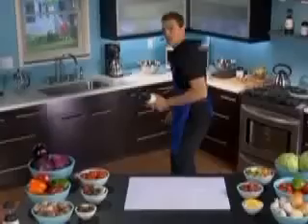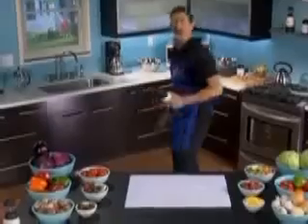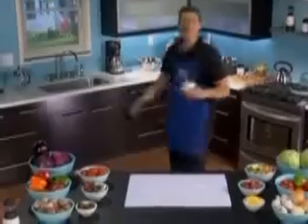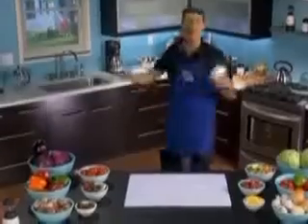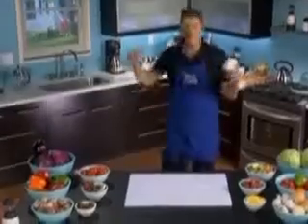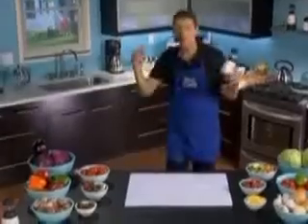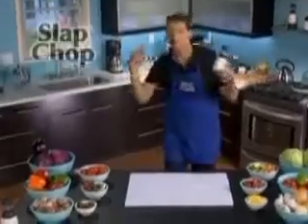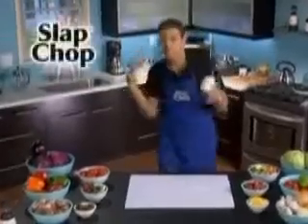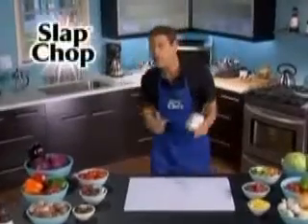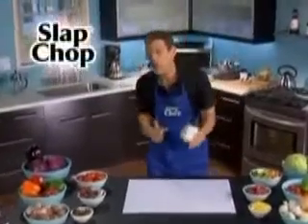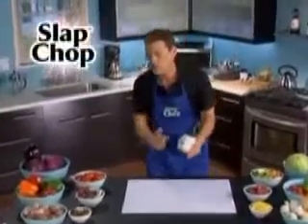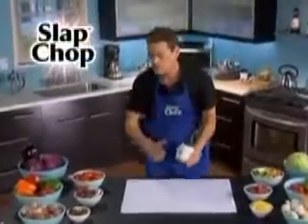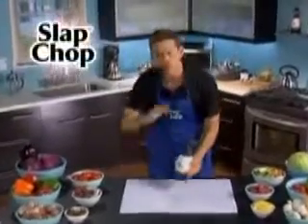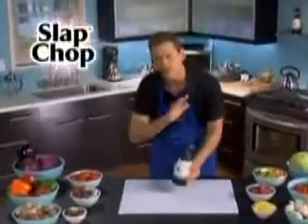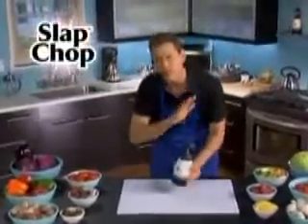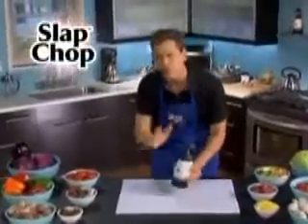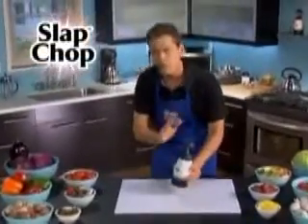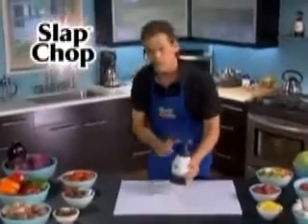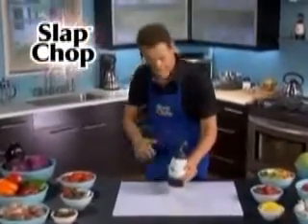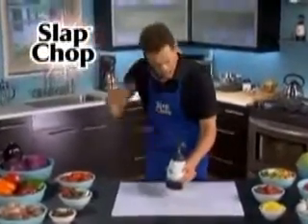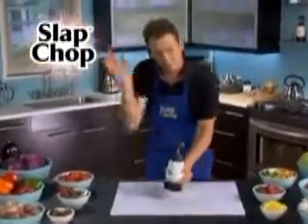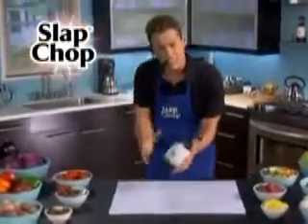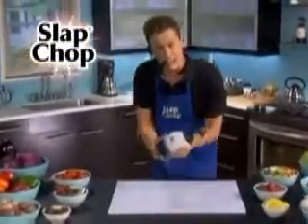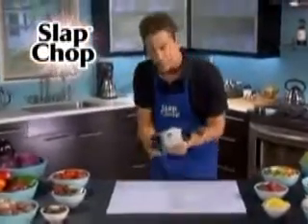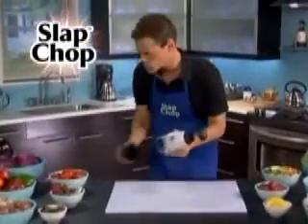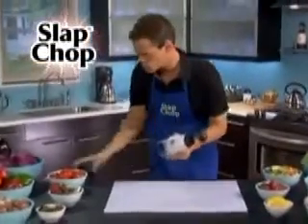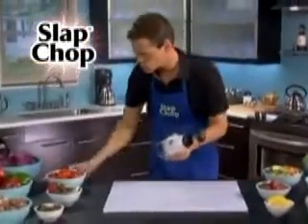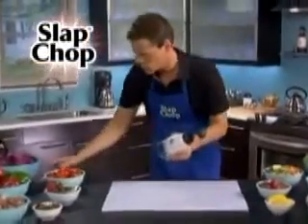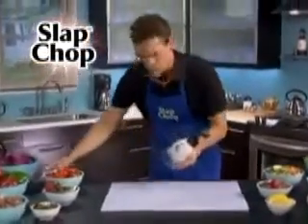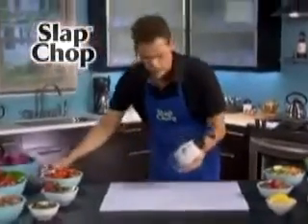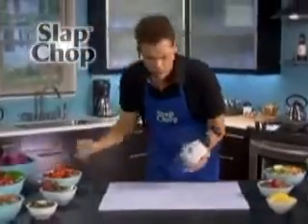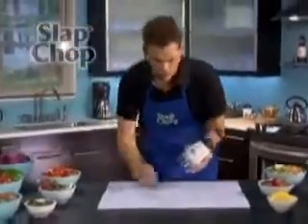Hi, it's Vince with Slap Chop. You're going to be in a great mood all day because you're going to be slapping your troubles away with a Slap Chop.